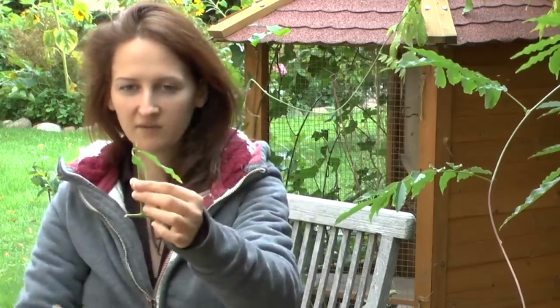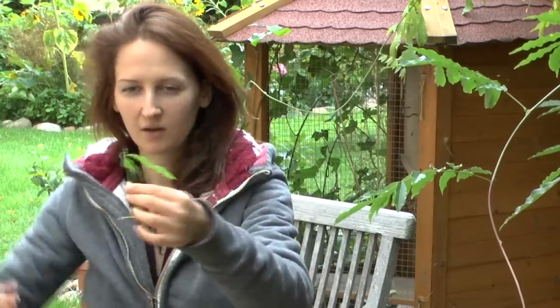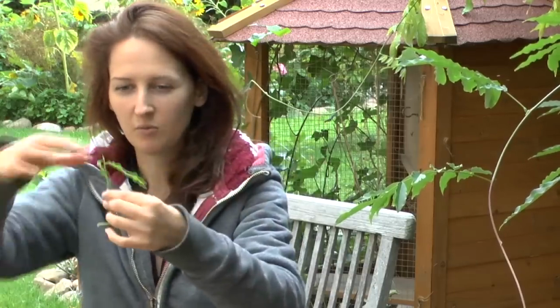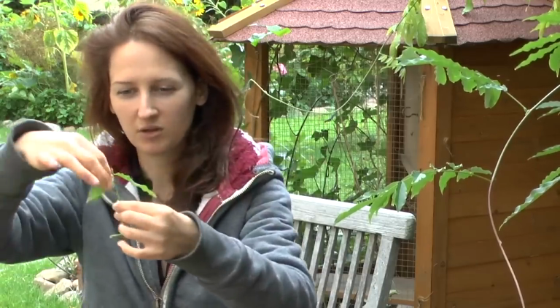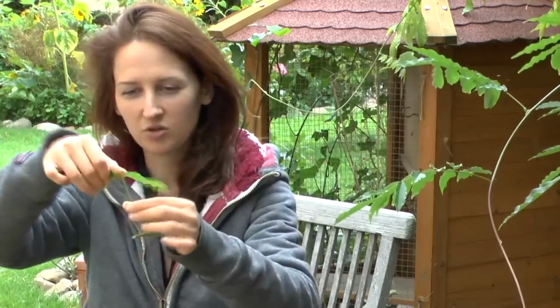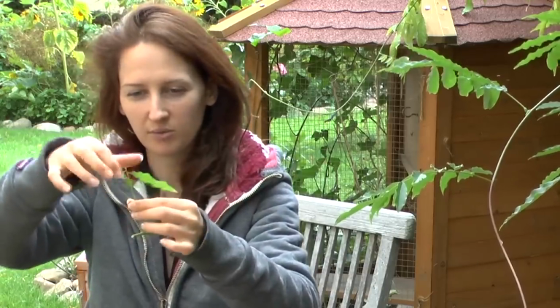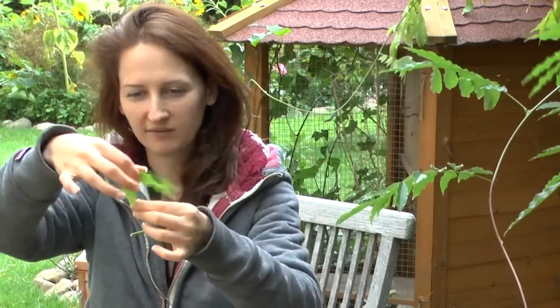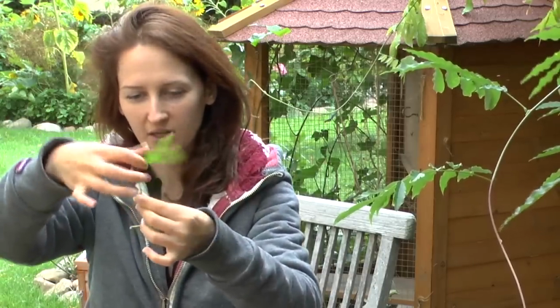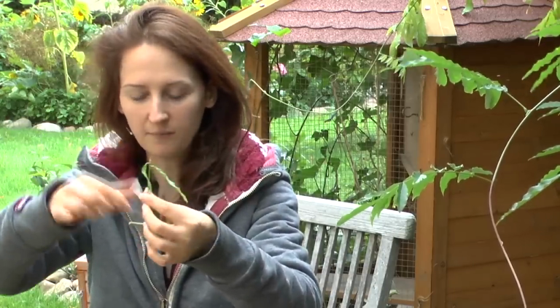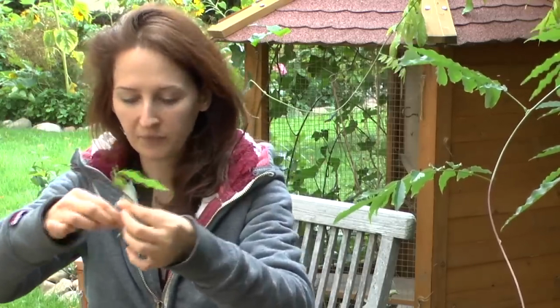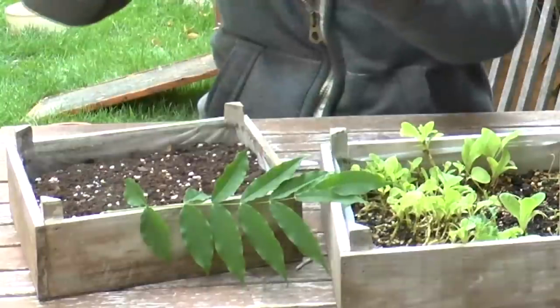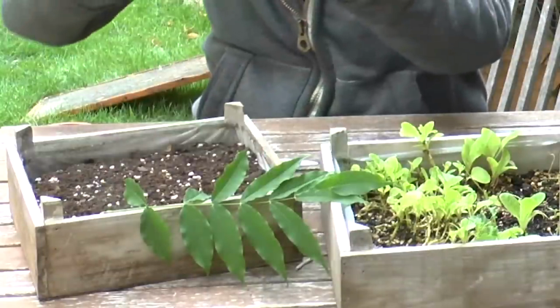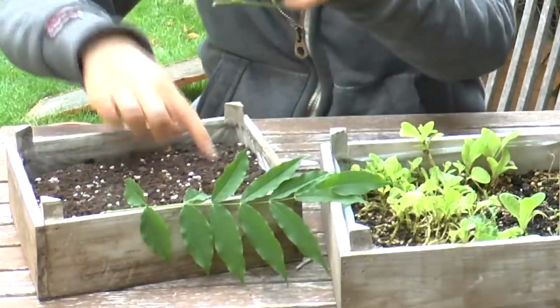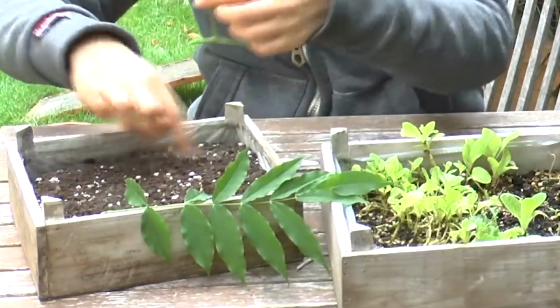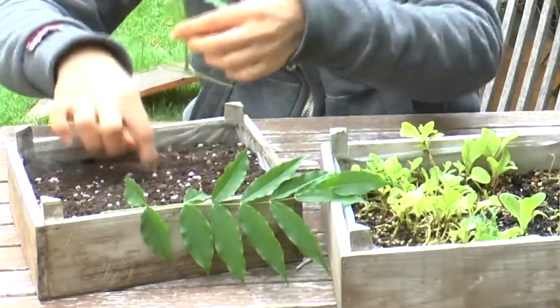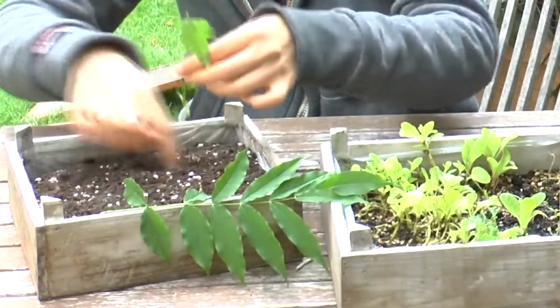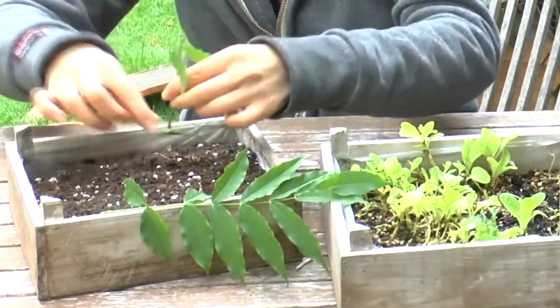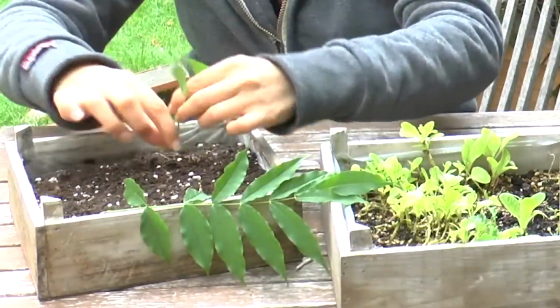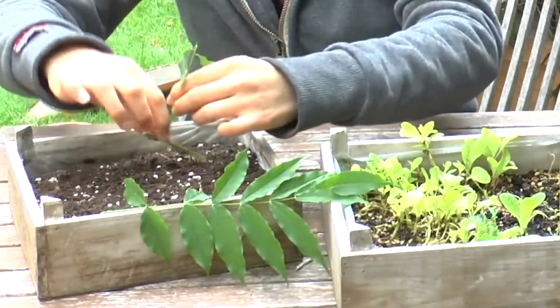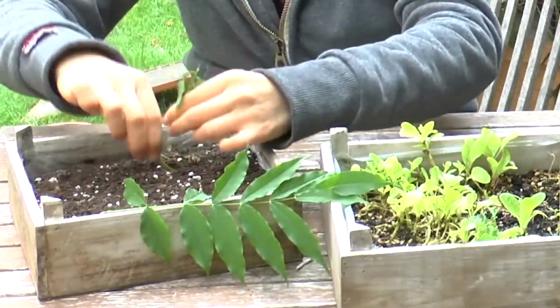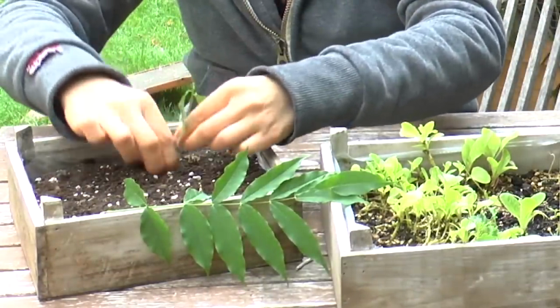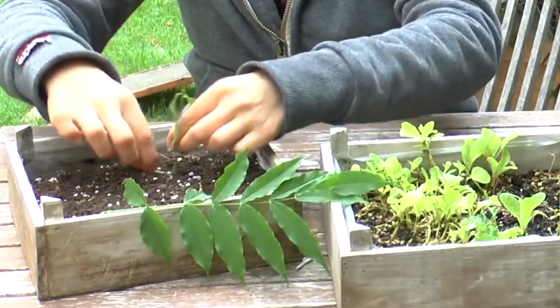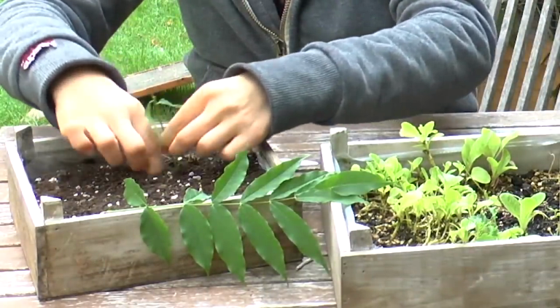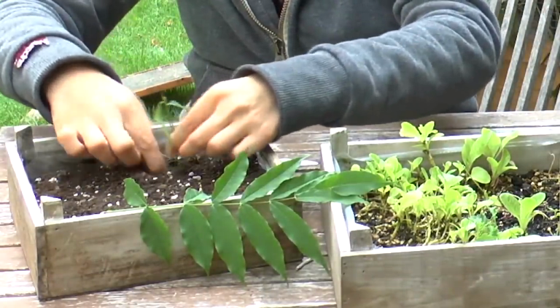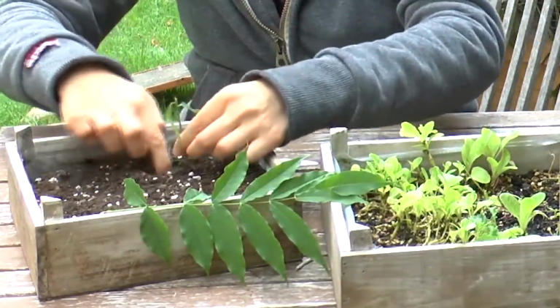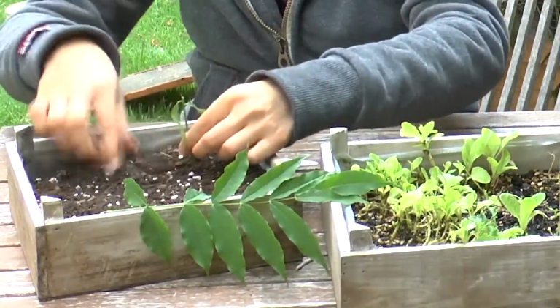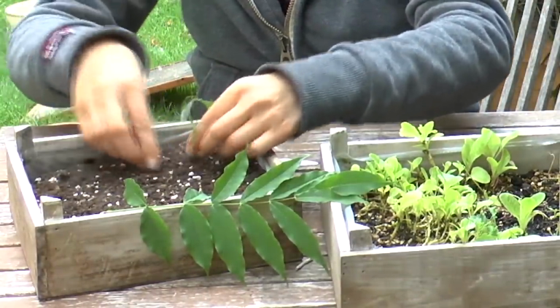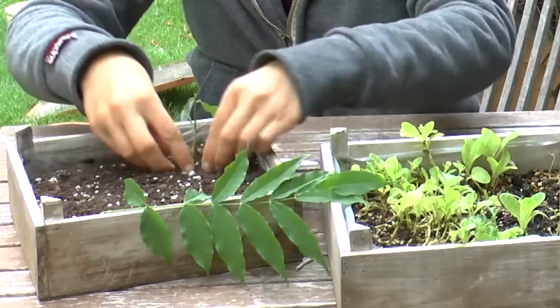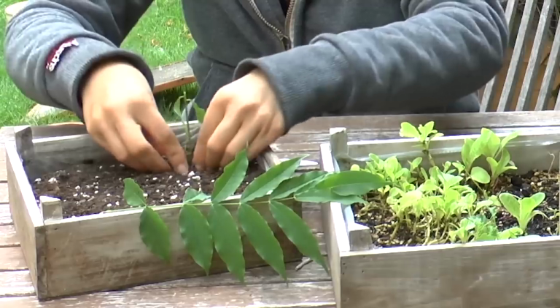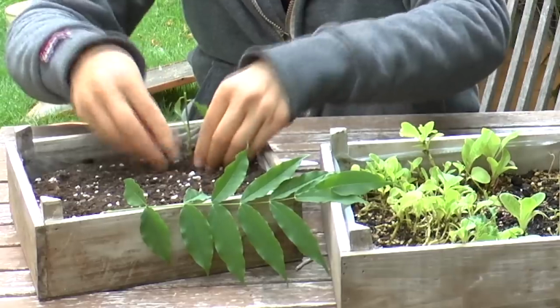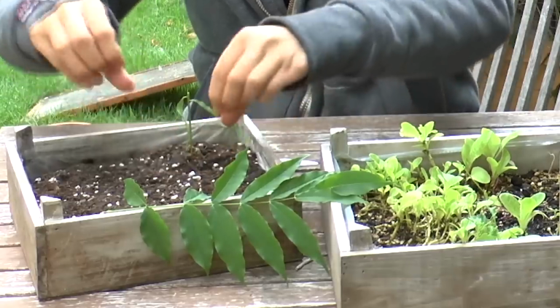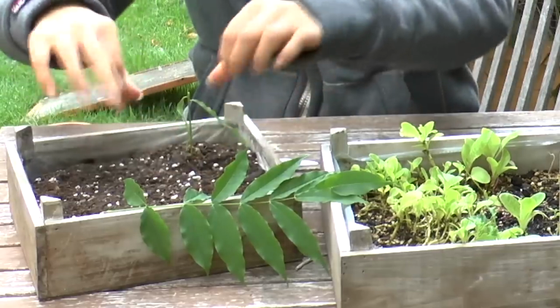It's got no more than two or three leaves on here. And then you're going to plop the whole thing into the ground and cover it up.